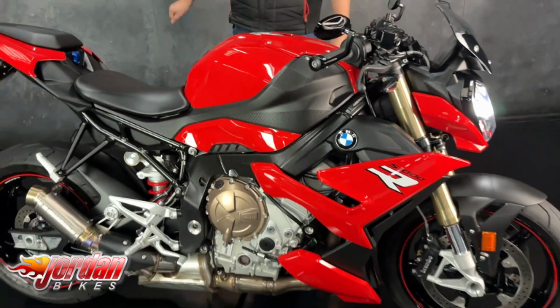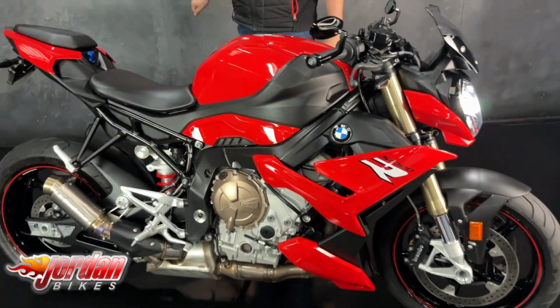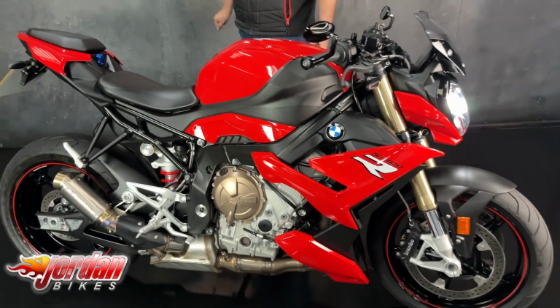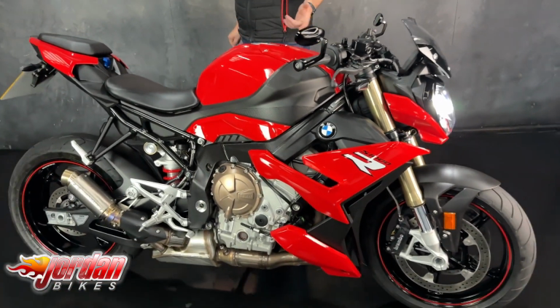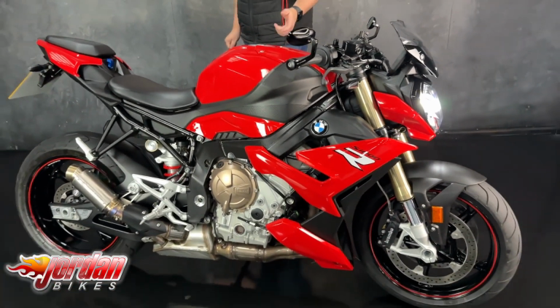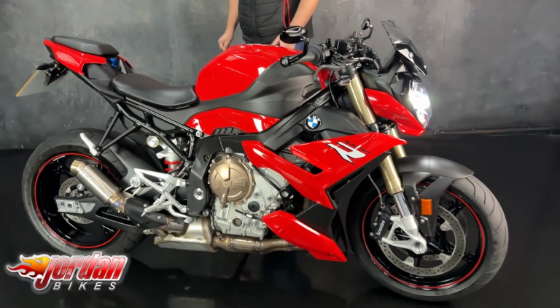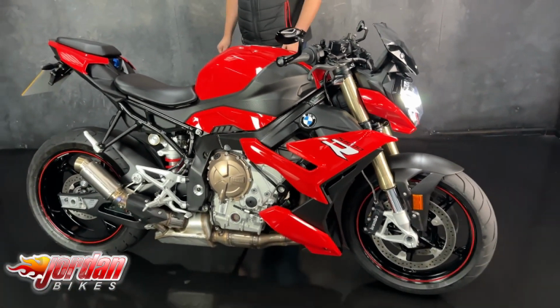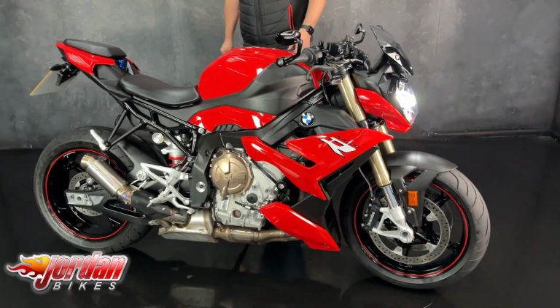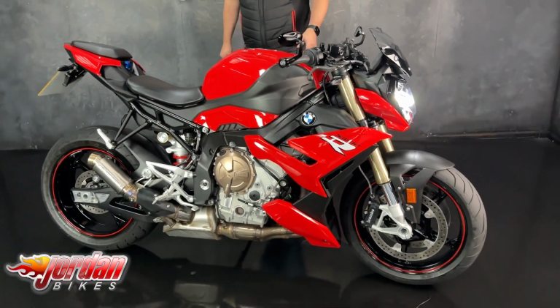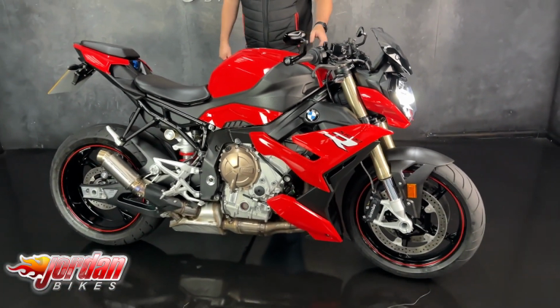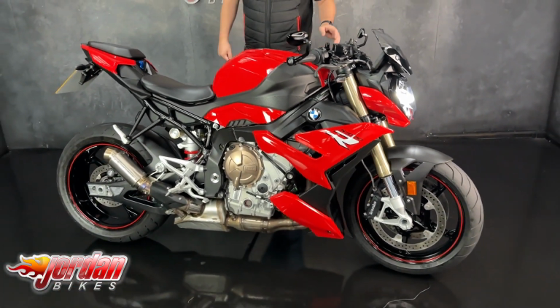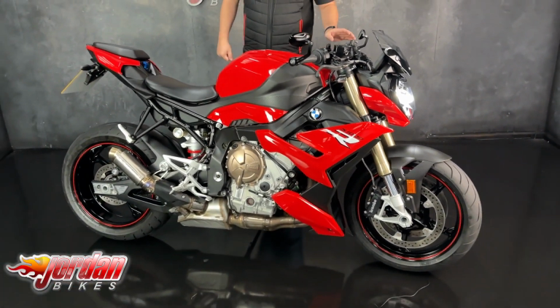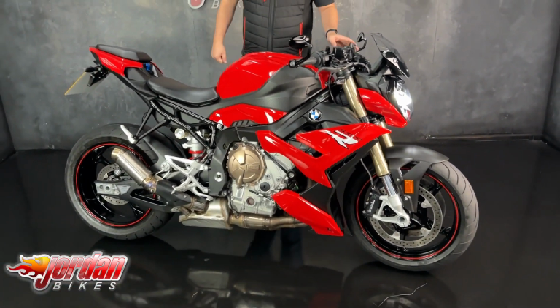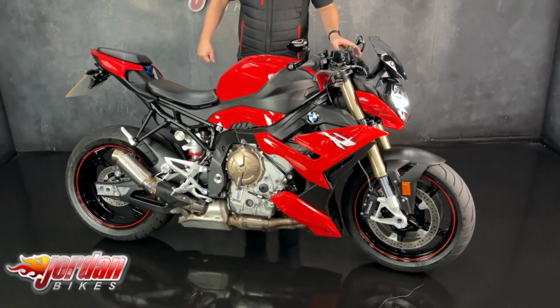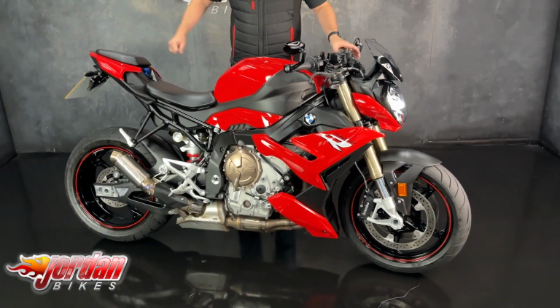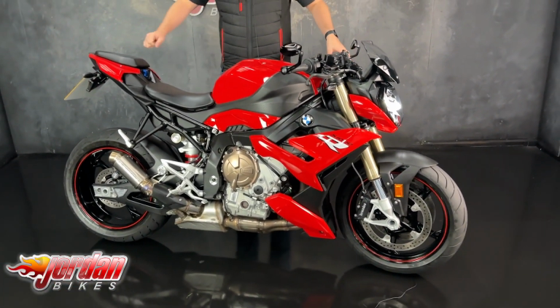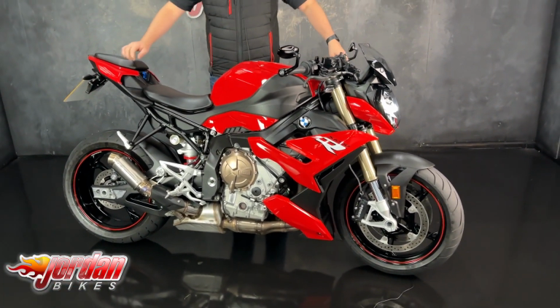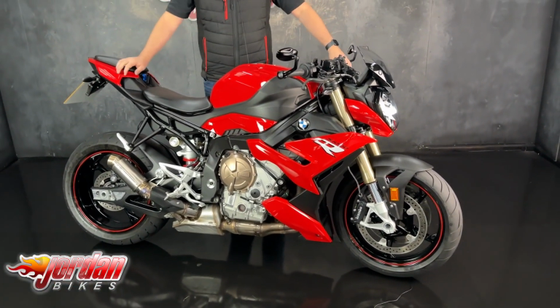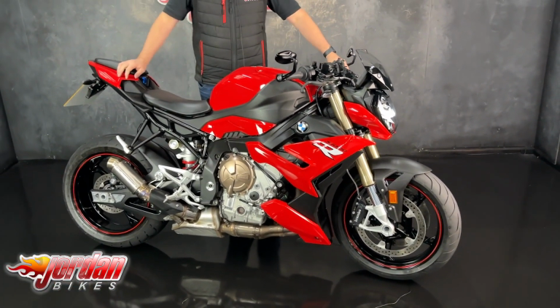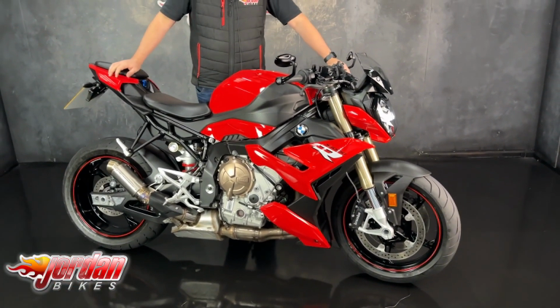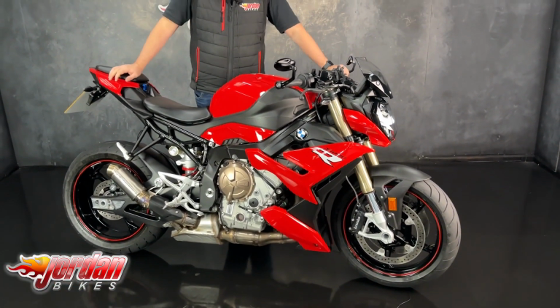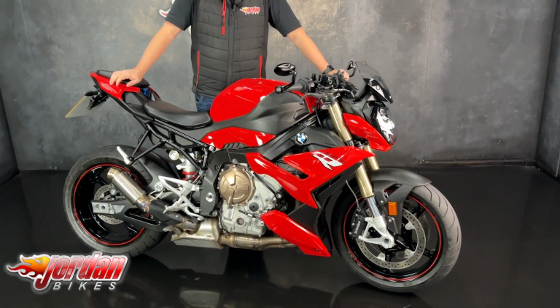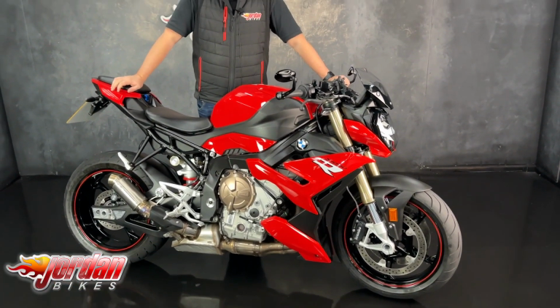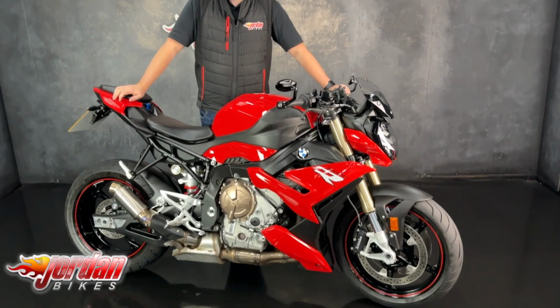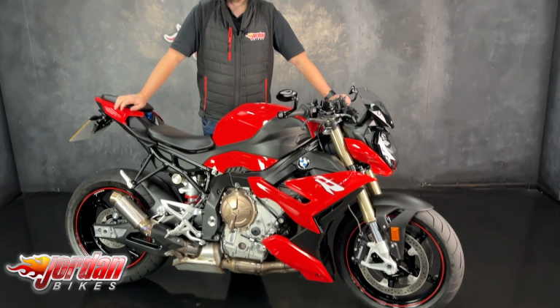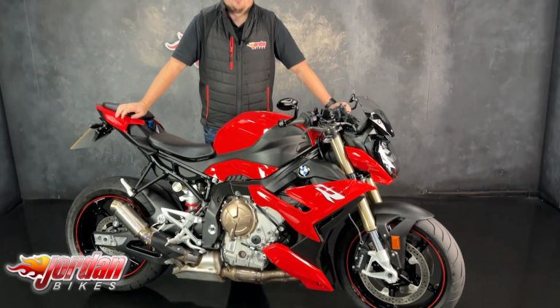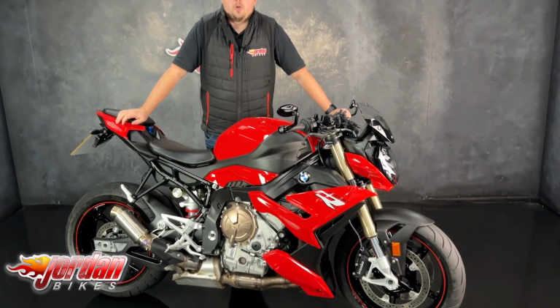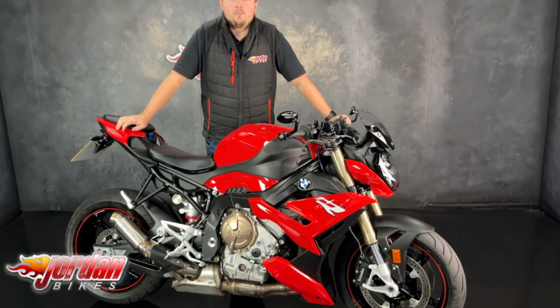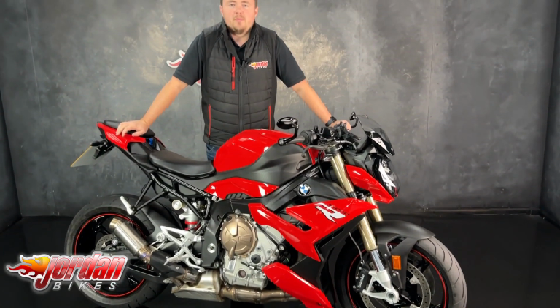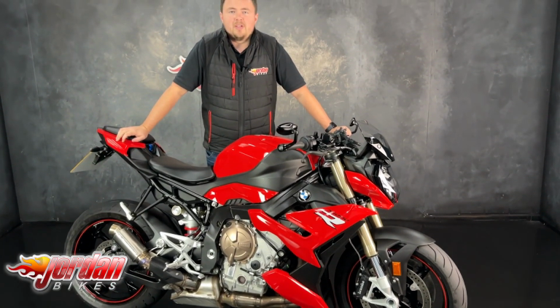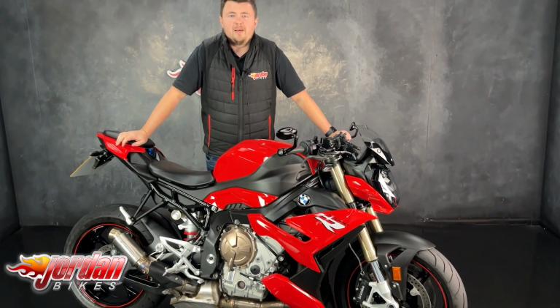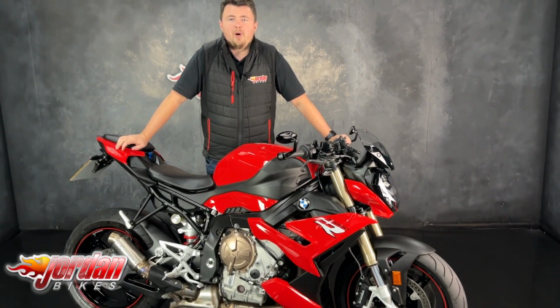And they always sell really quickly, so if you do fancy it, give us a call or get down to the showroom and get it bought.